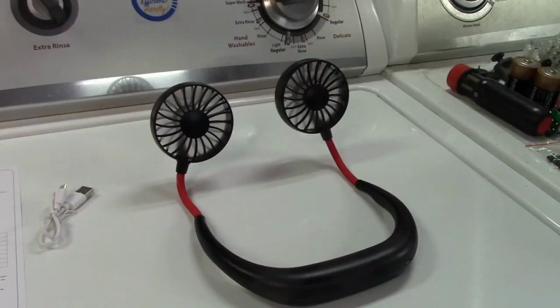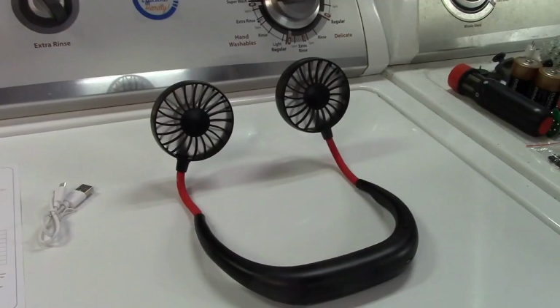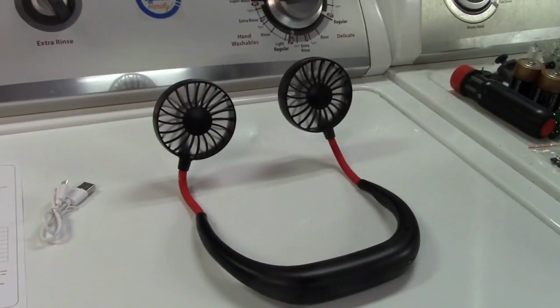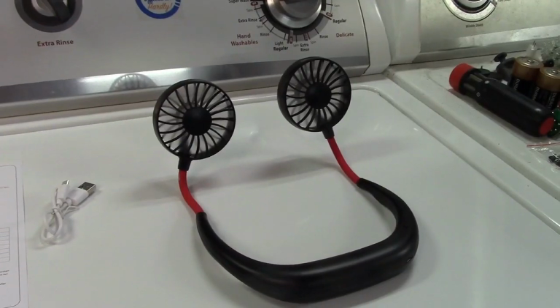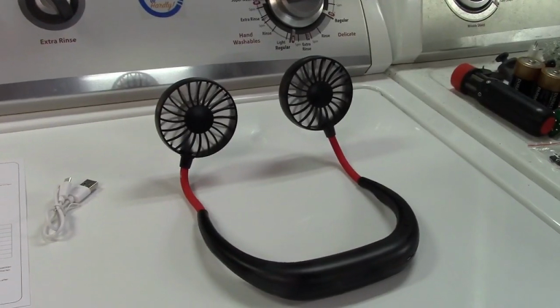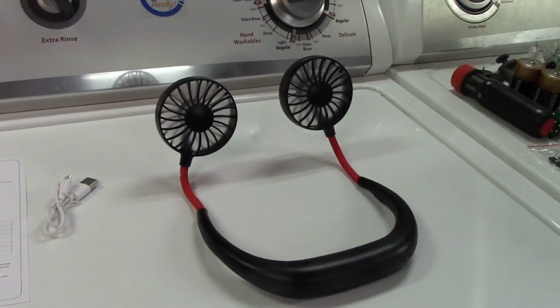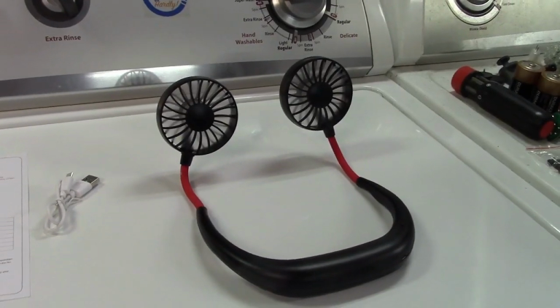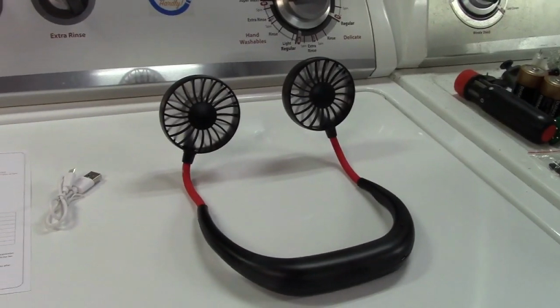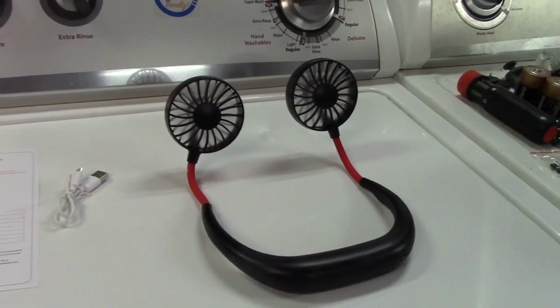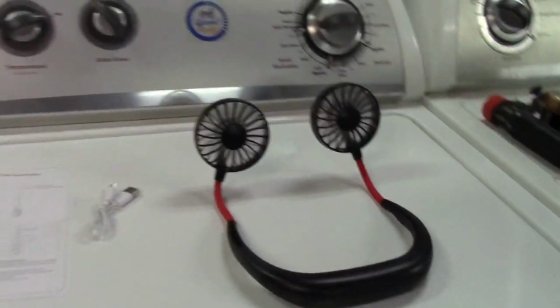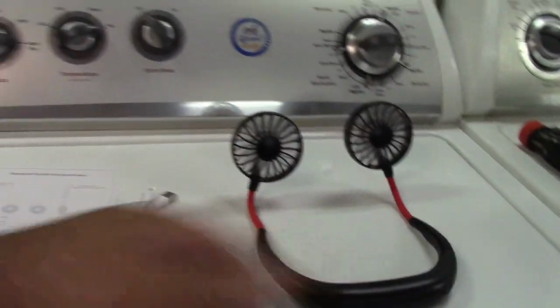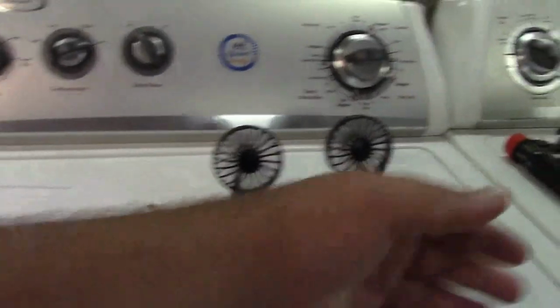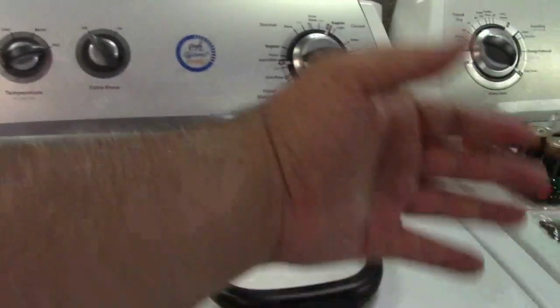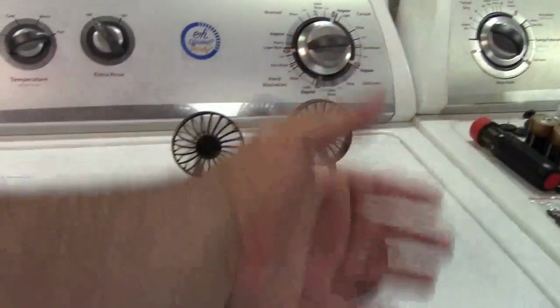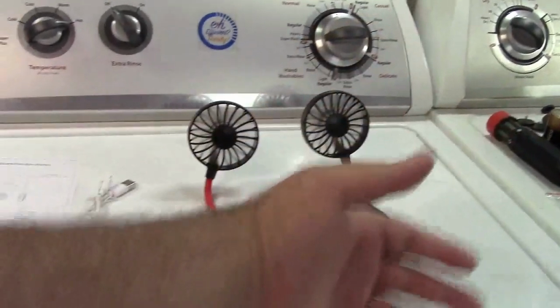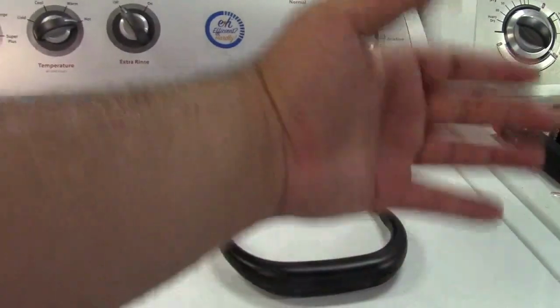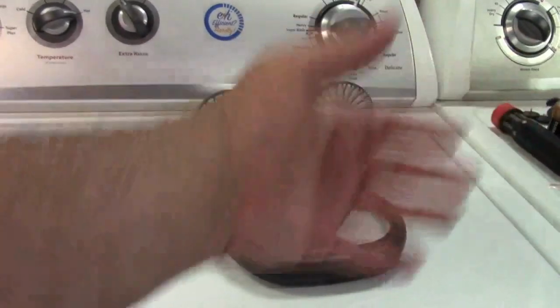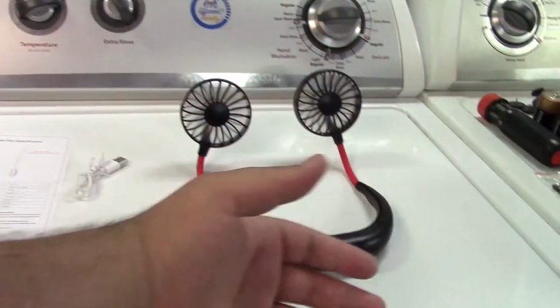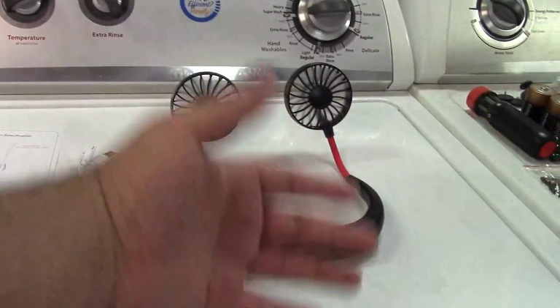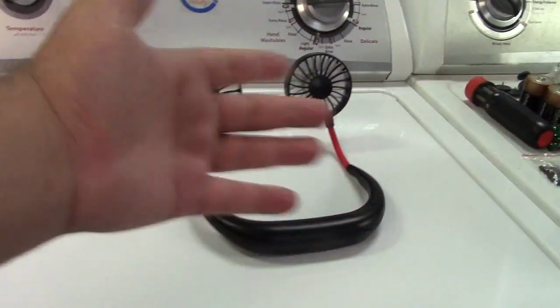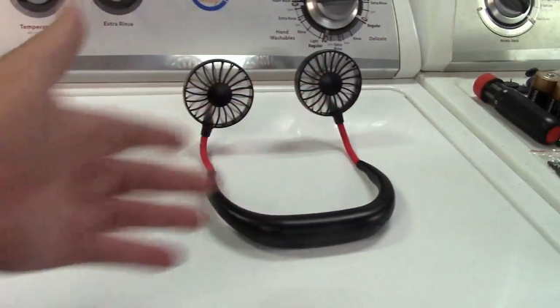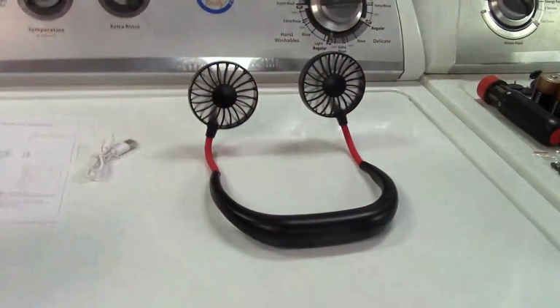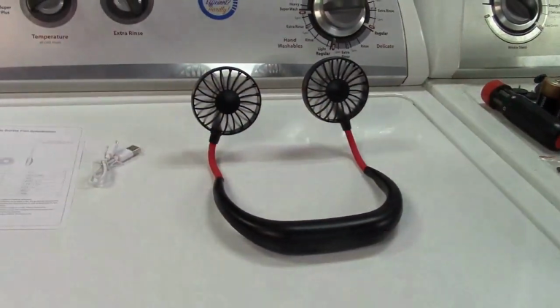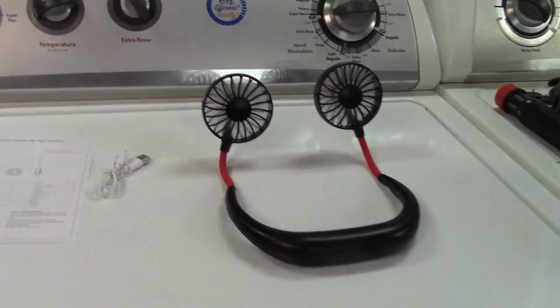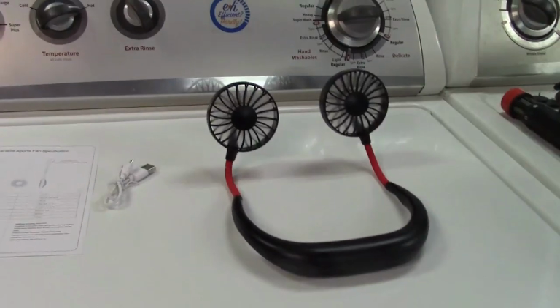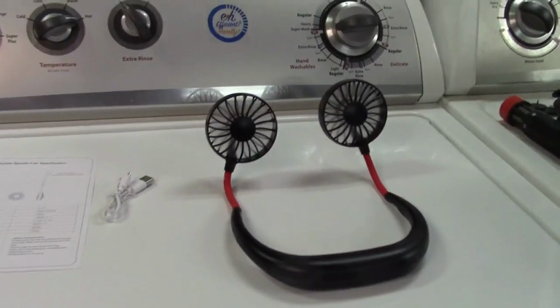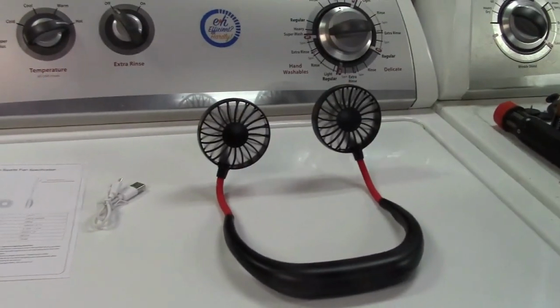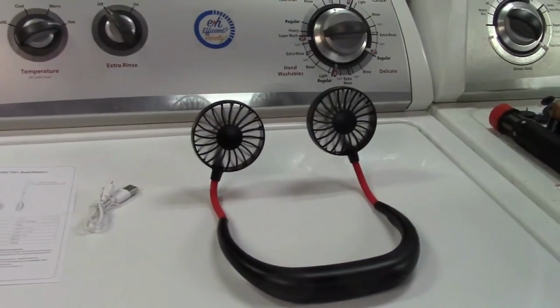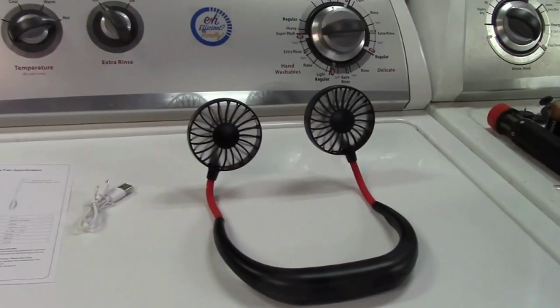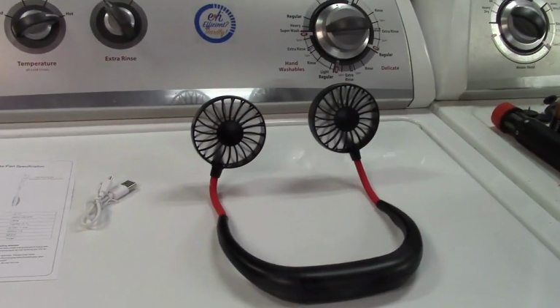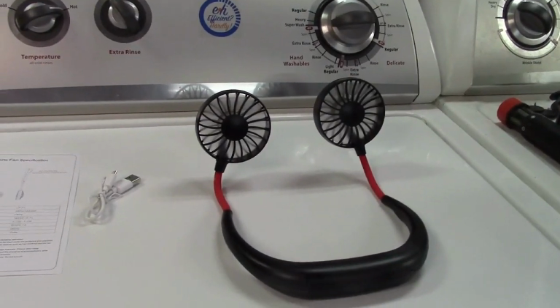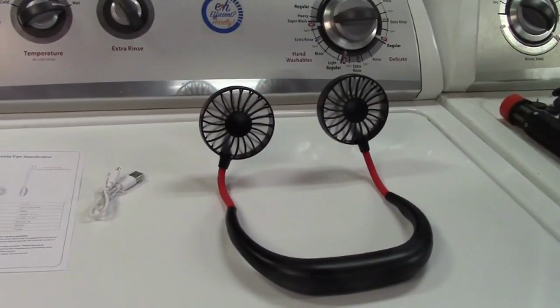Even on high, it's not terribly loud, and still produces — certainly when you're wearing it — a very strong airflow.